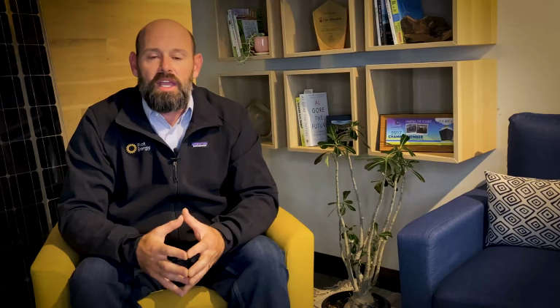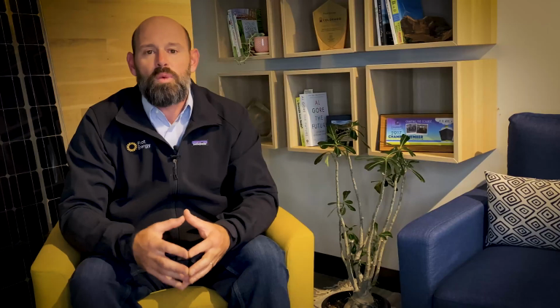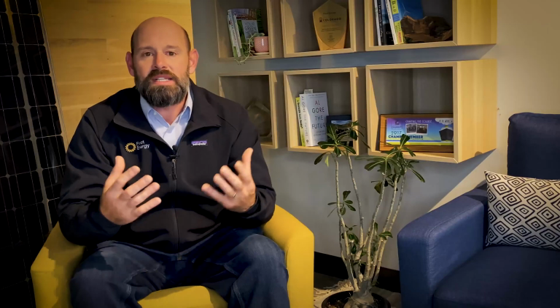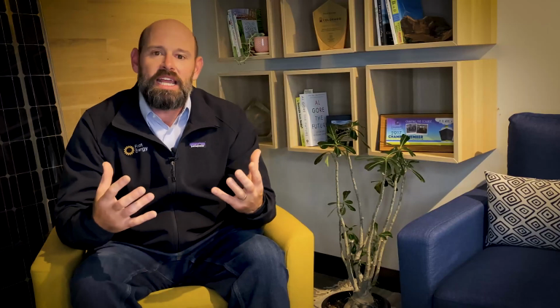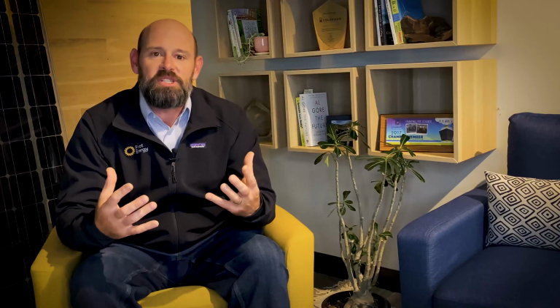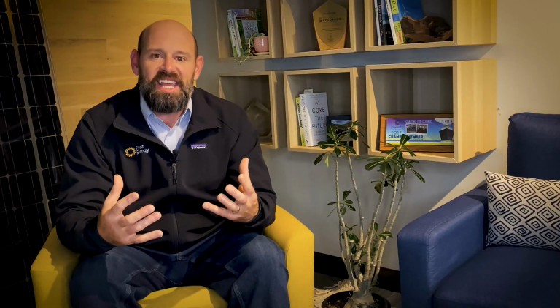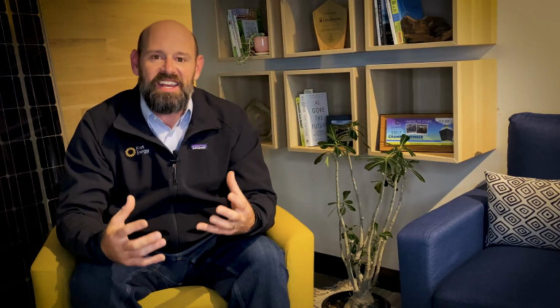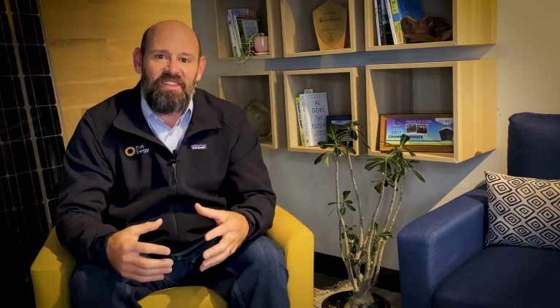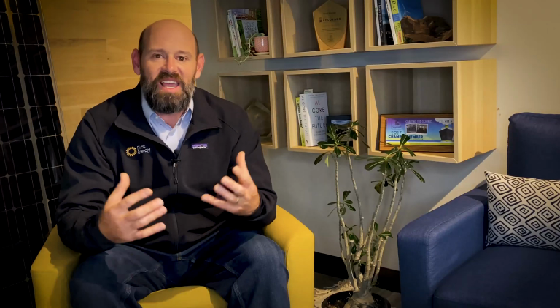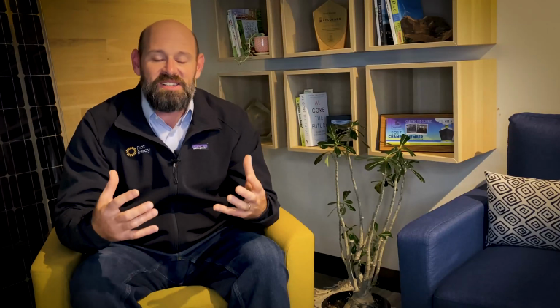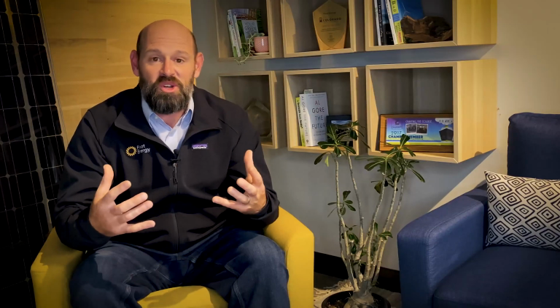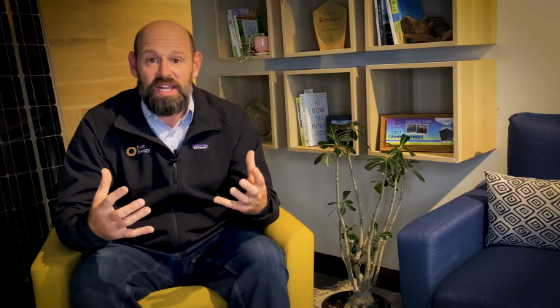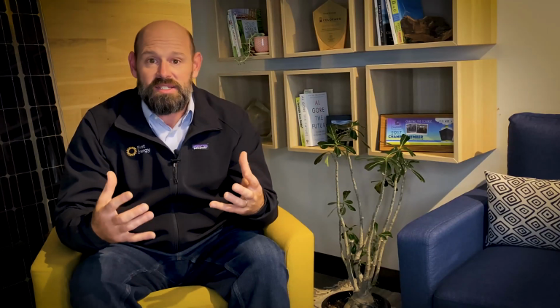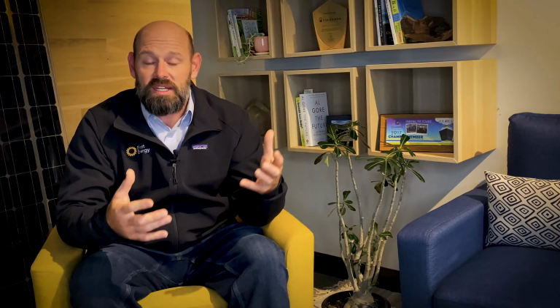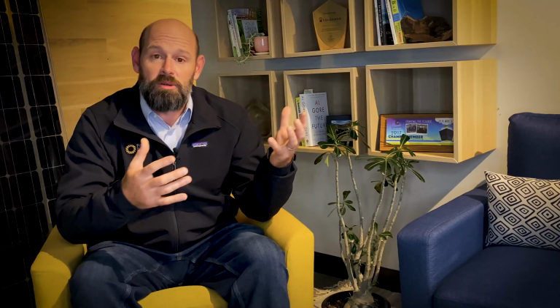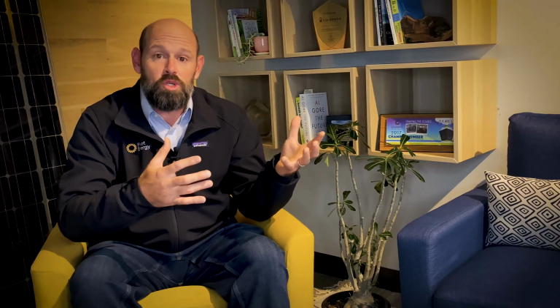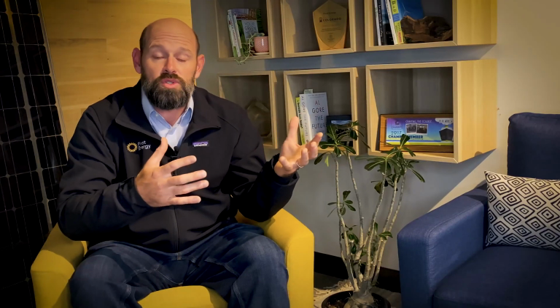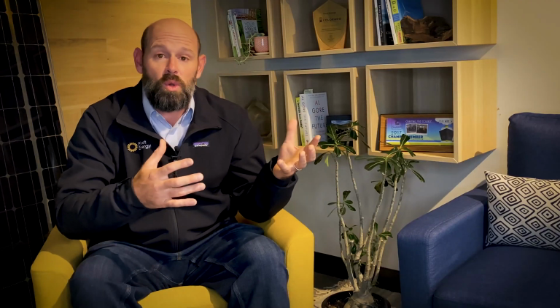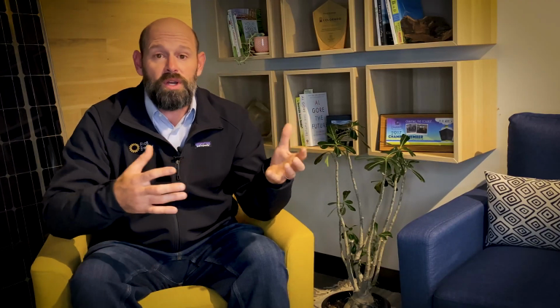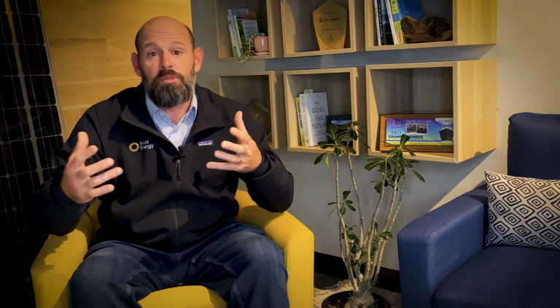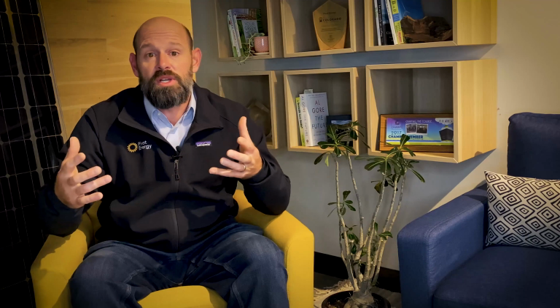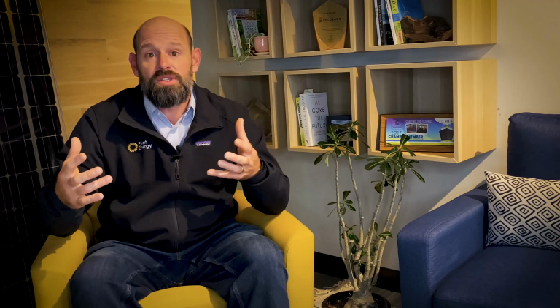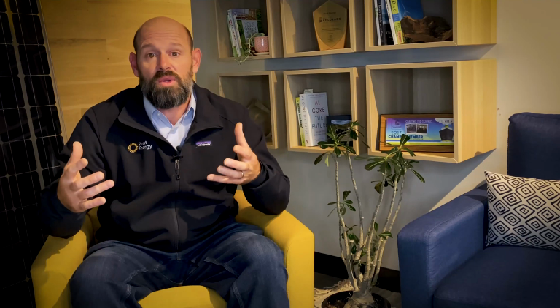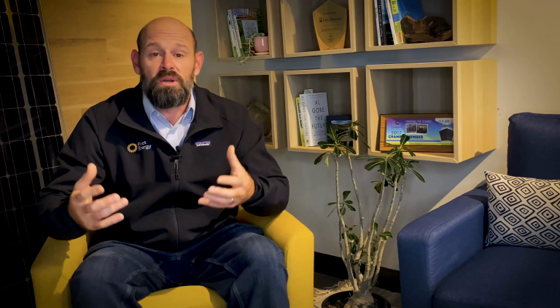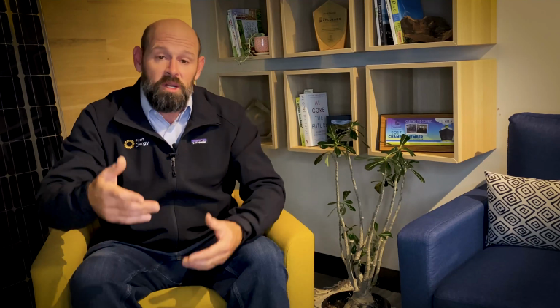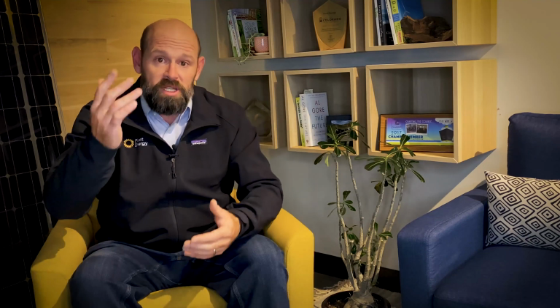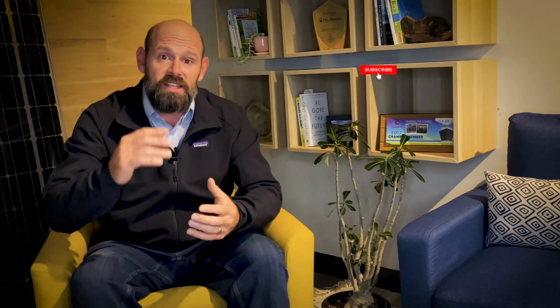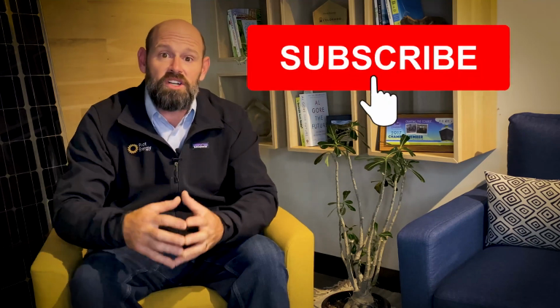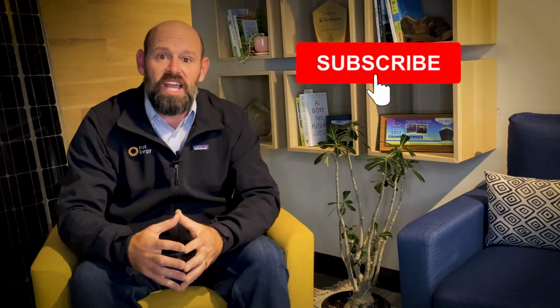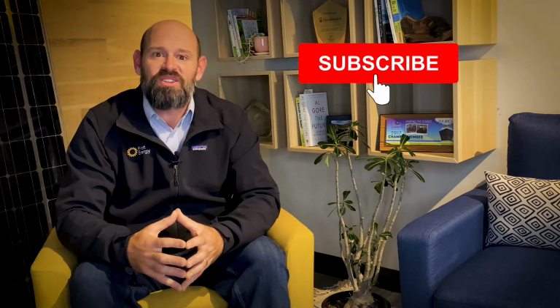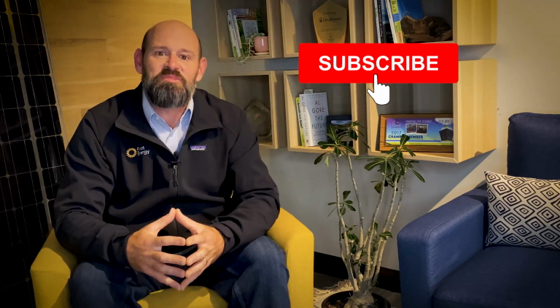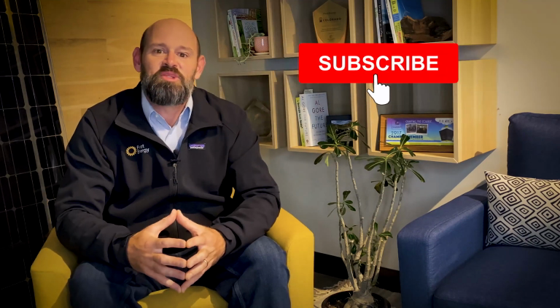If you want to stay up to date on the latest and greatest in commercial solar and community solar, please give our channel a subscribe.